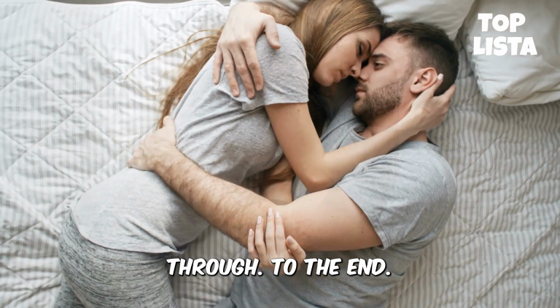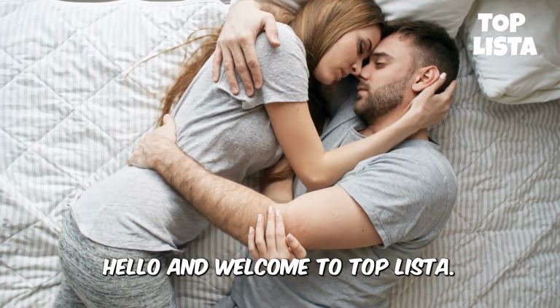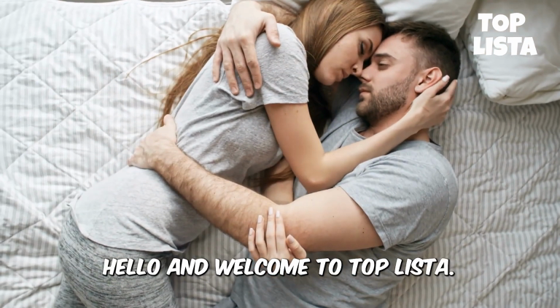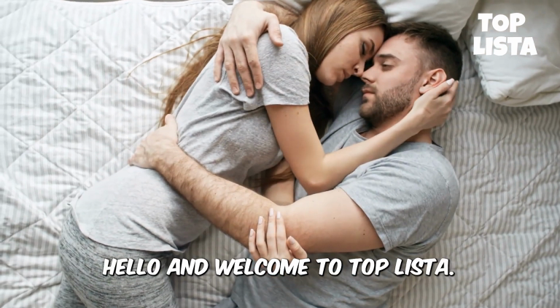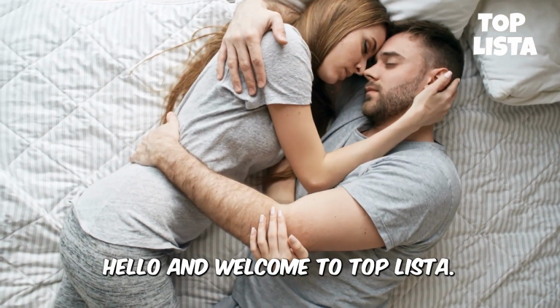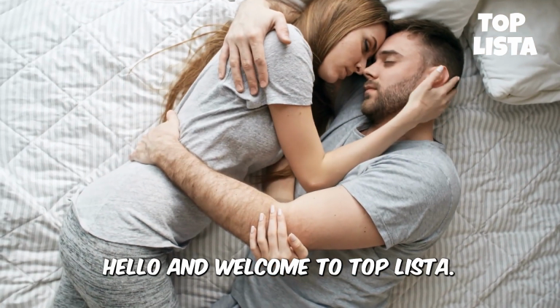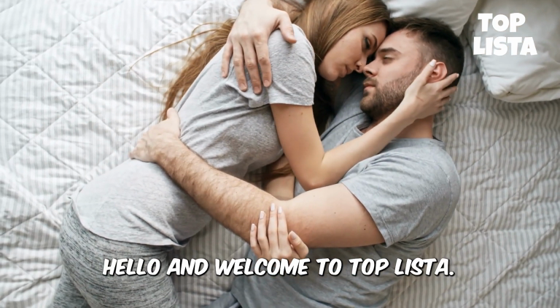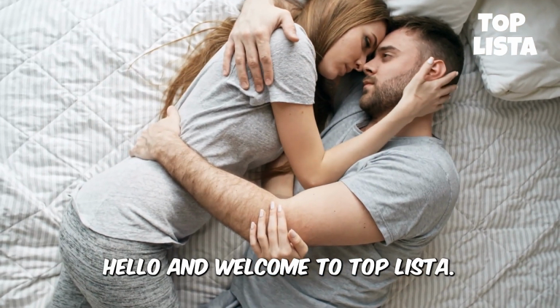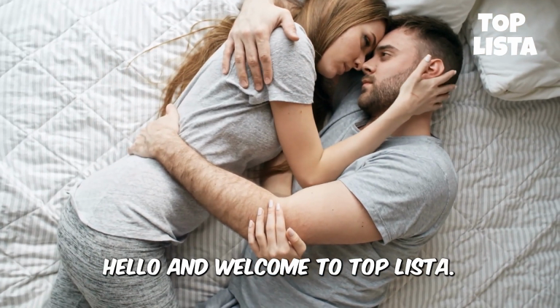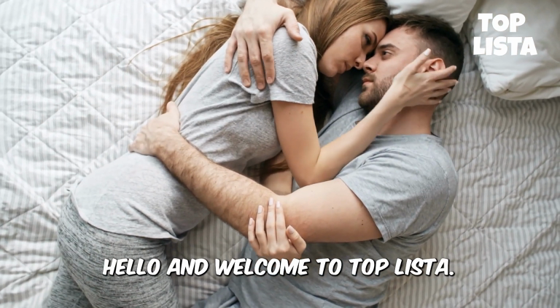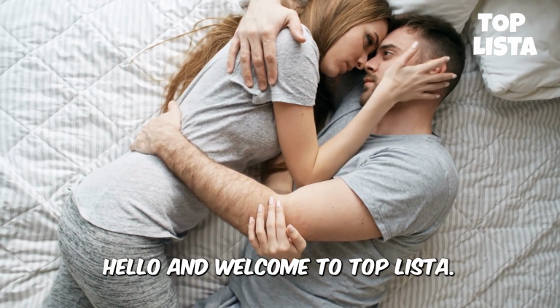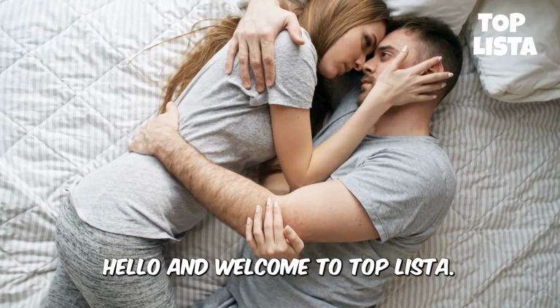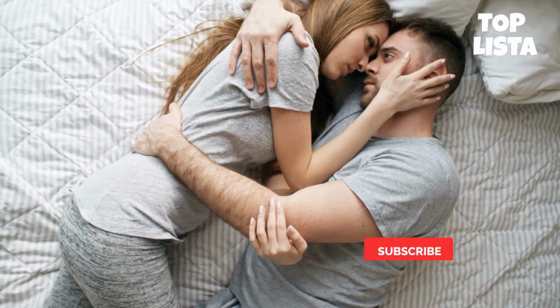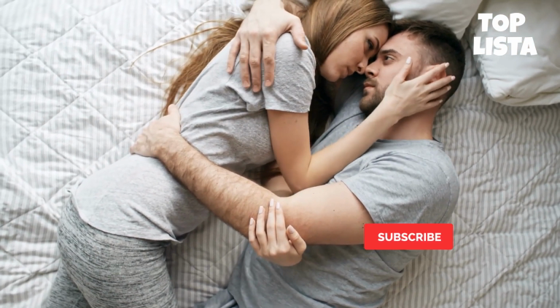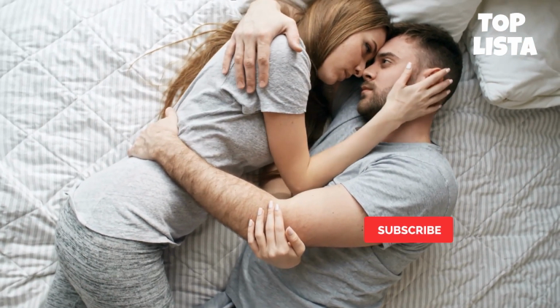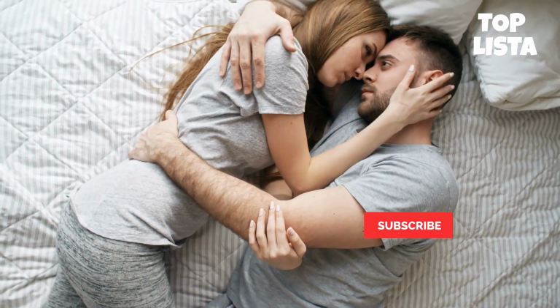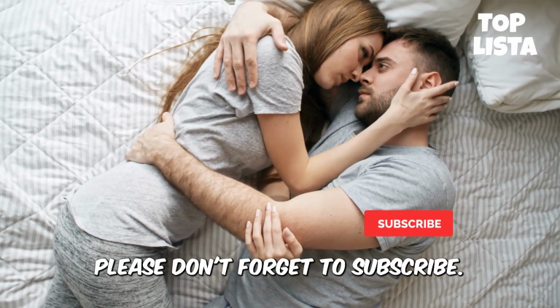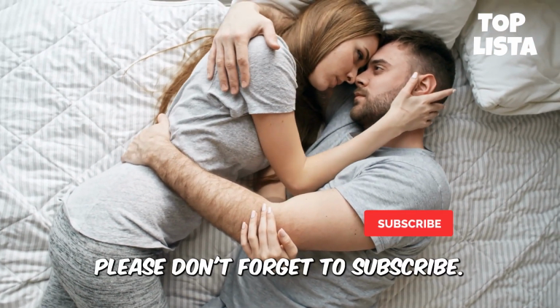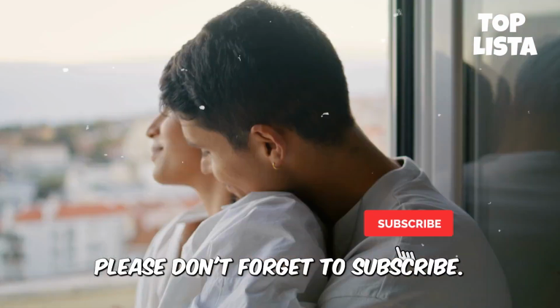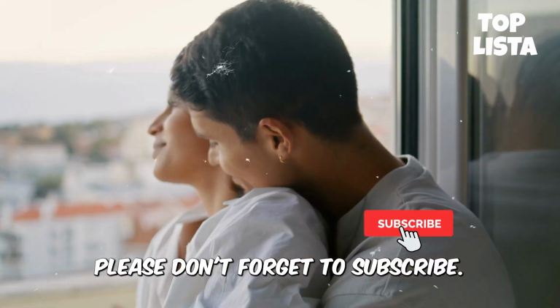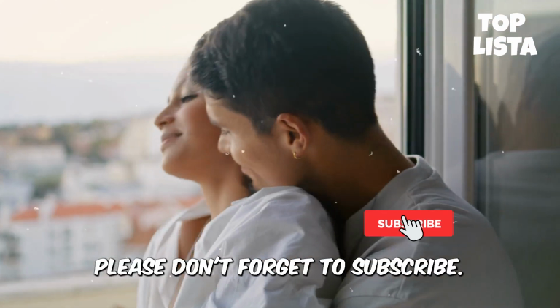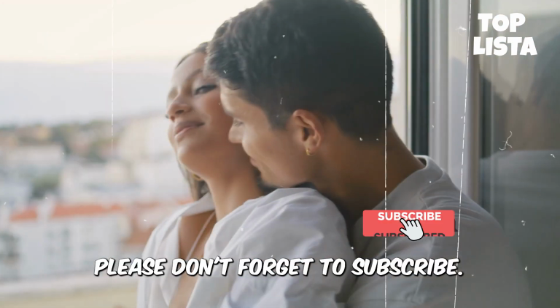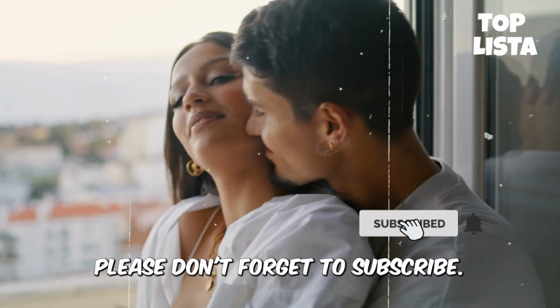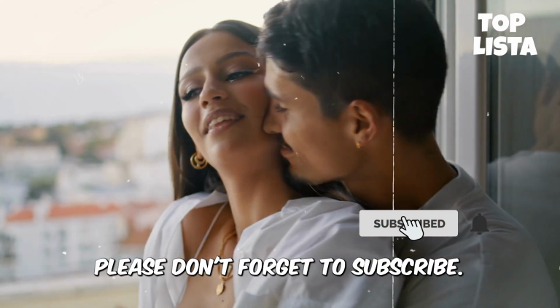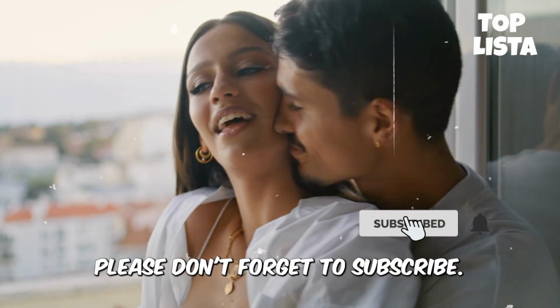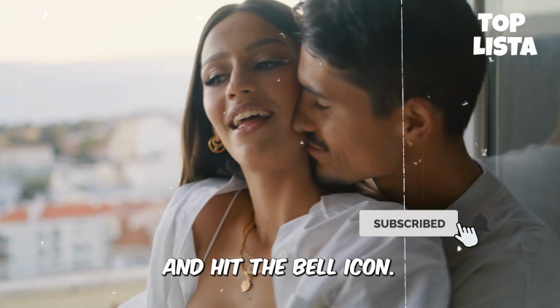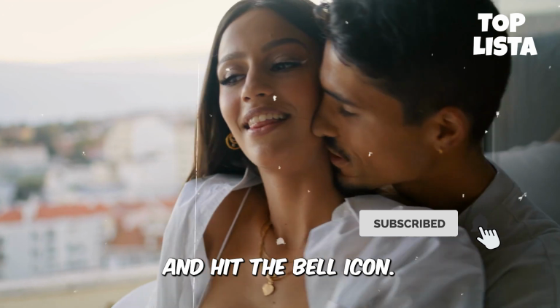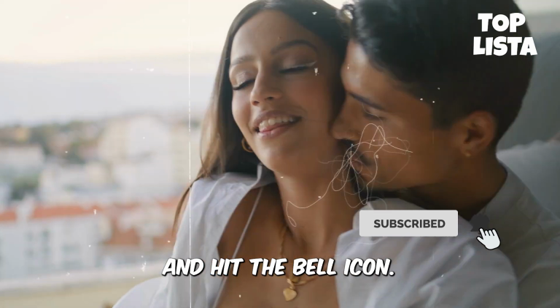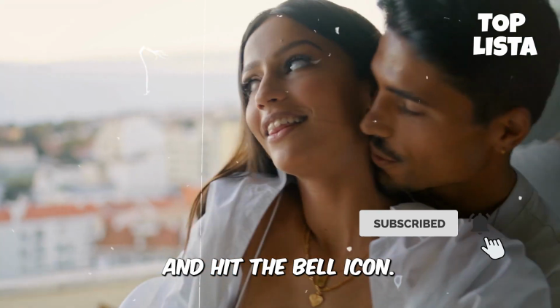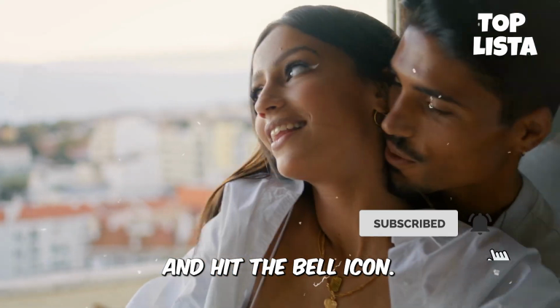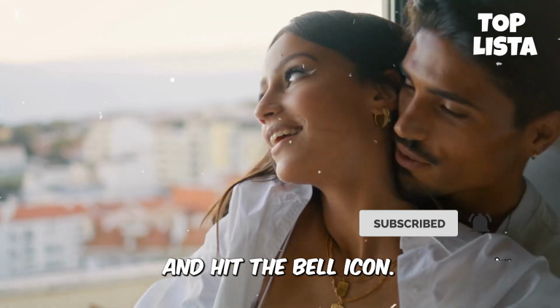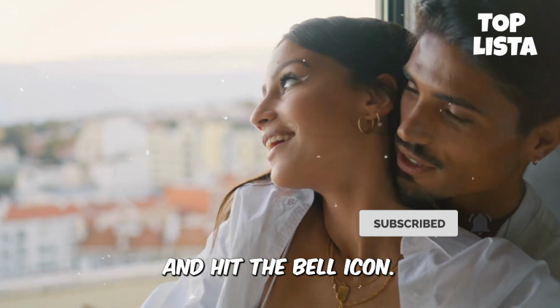Hello and welcome to Top Lista. Please don't forget to subscribe and hit the bell icon.